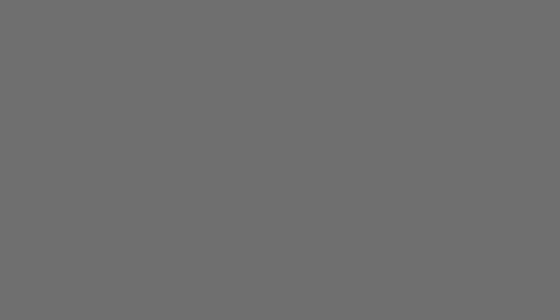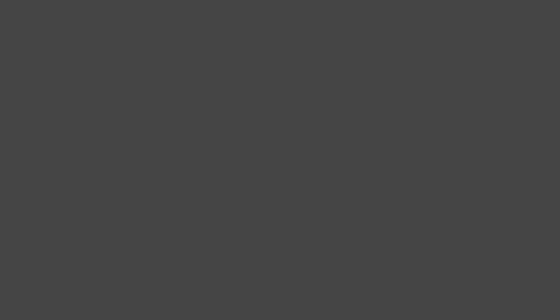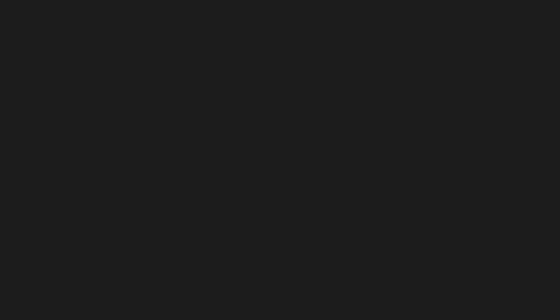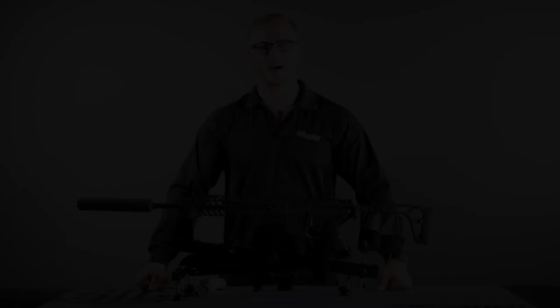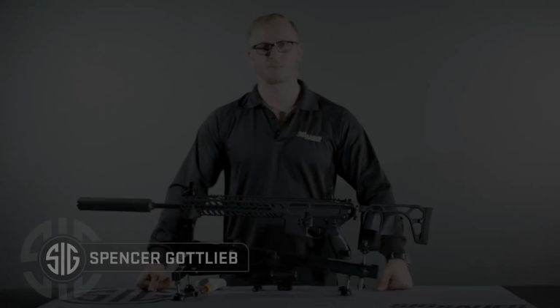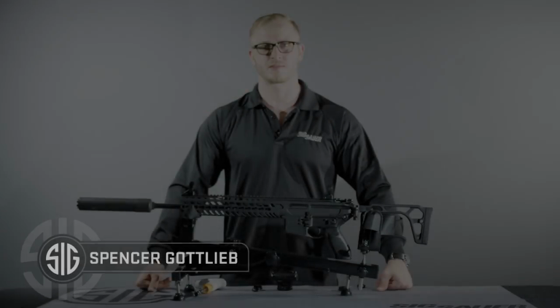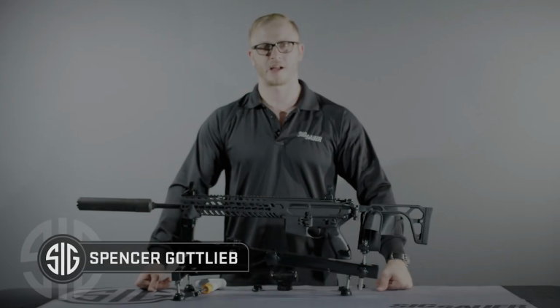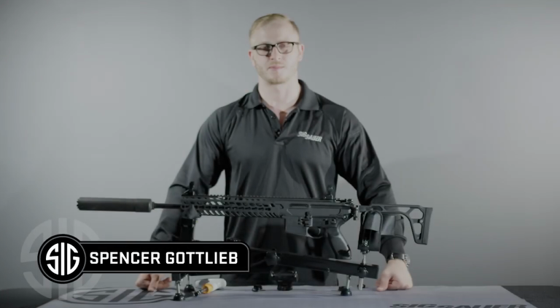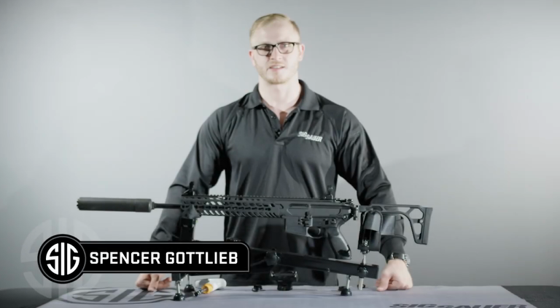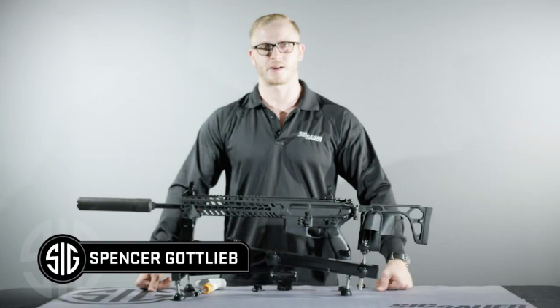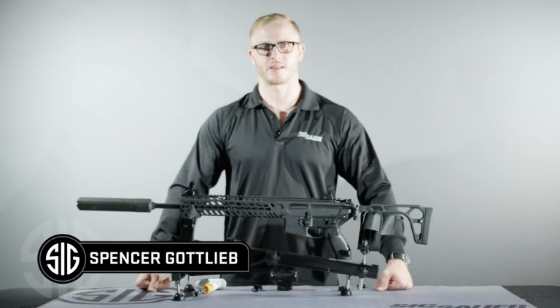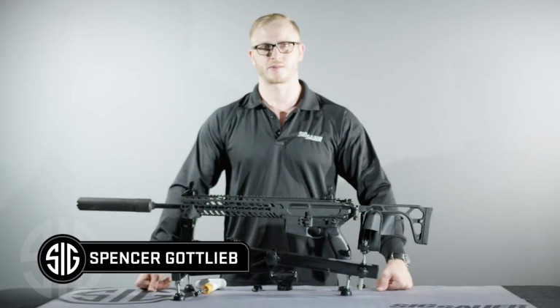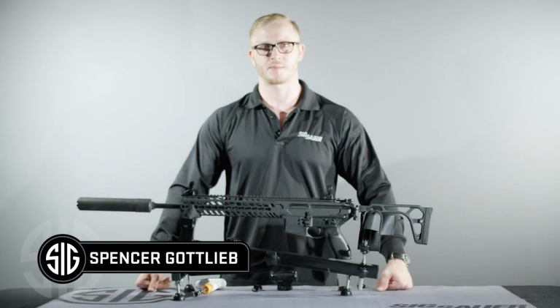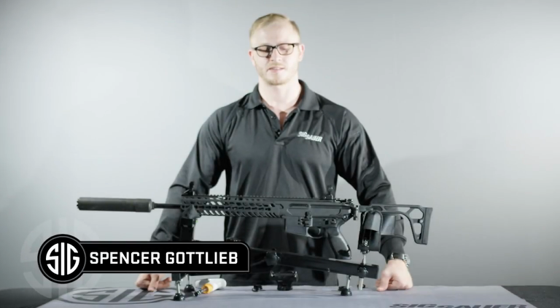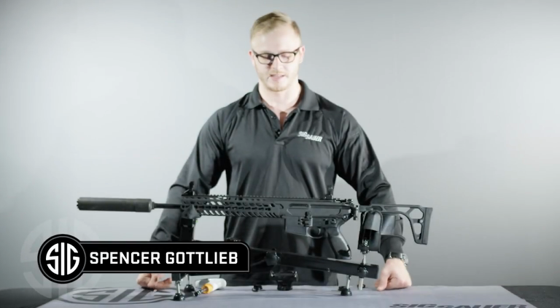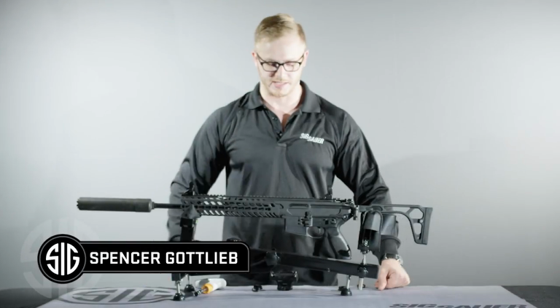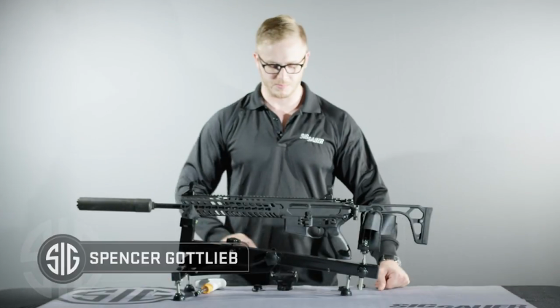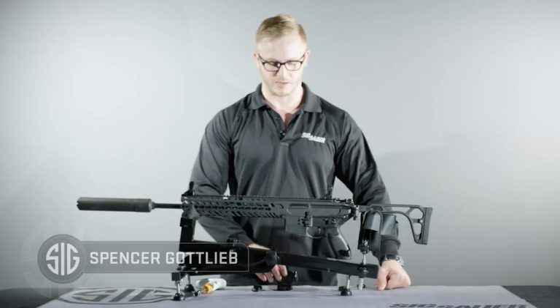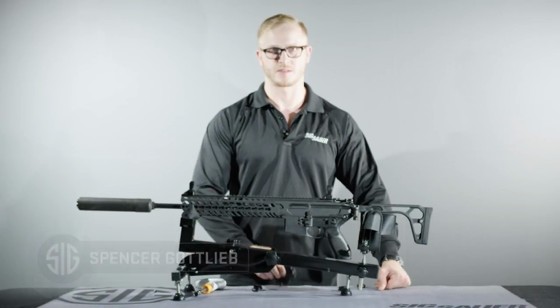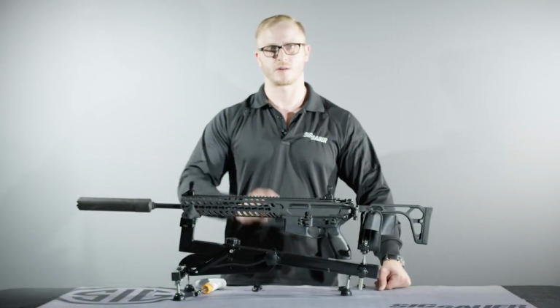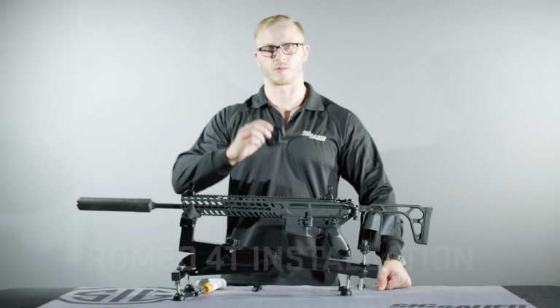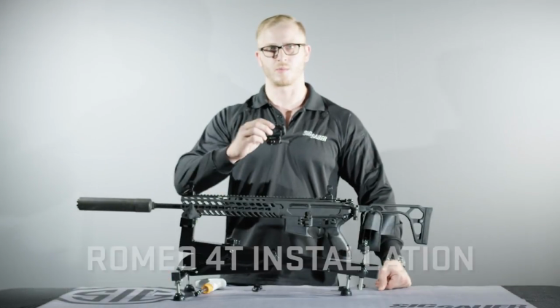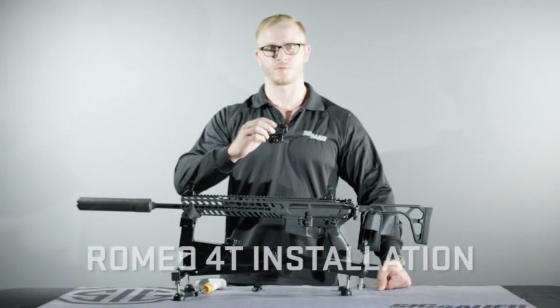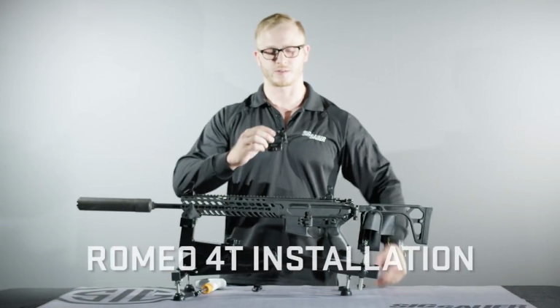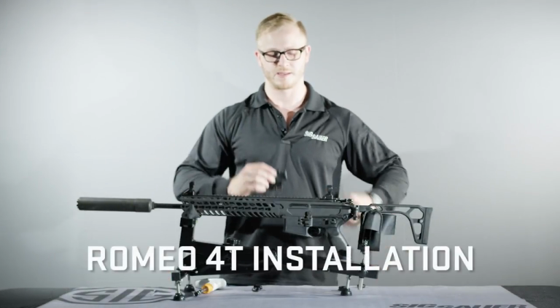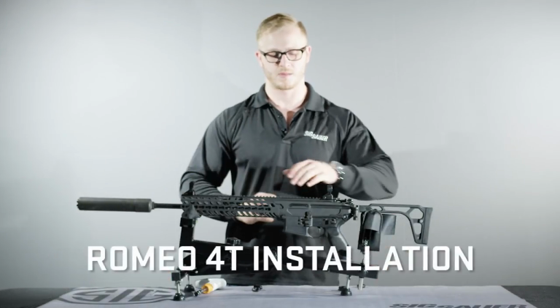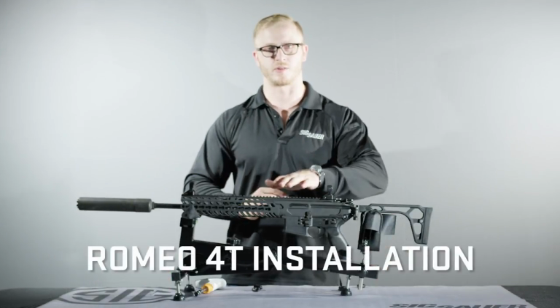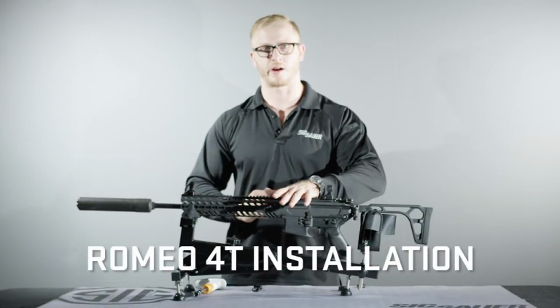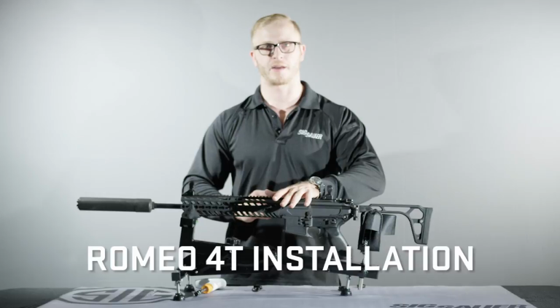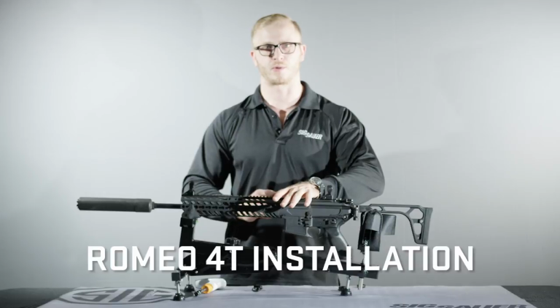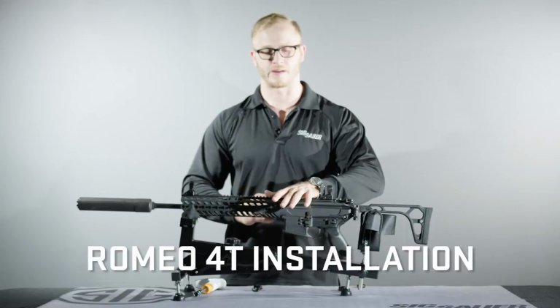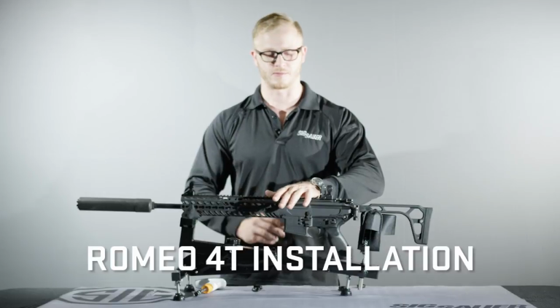Hi, I'm Spencer Gottlieb with Sig Sauer Electro Optics, and today we're going to be installing a Romeo 4T on your Aero Platform Rifle.